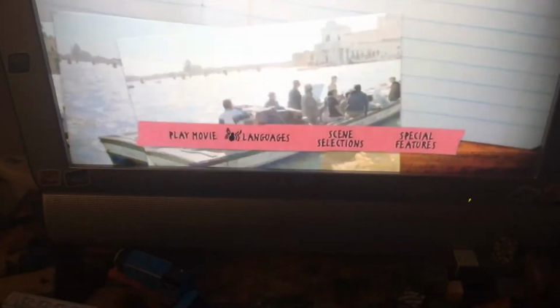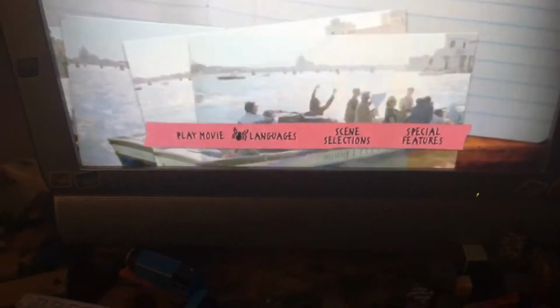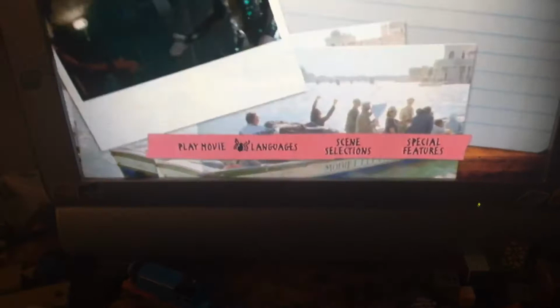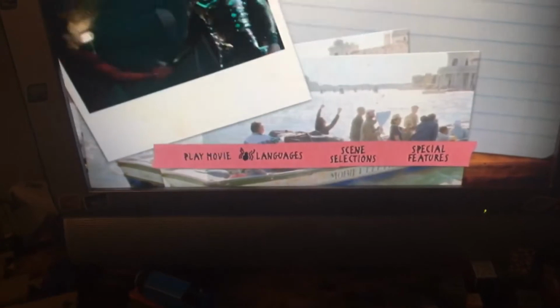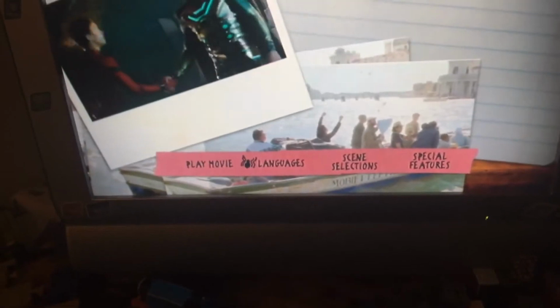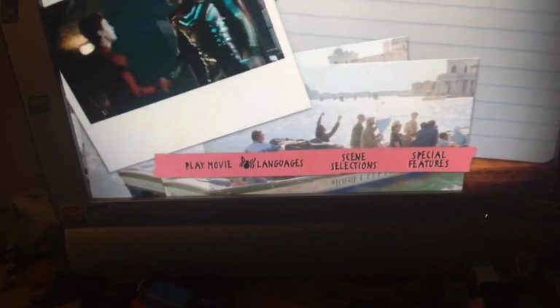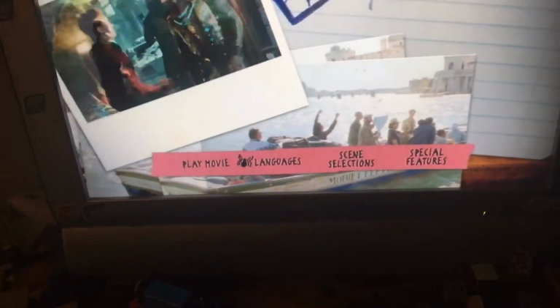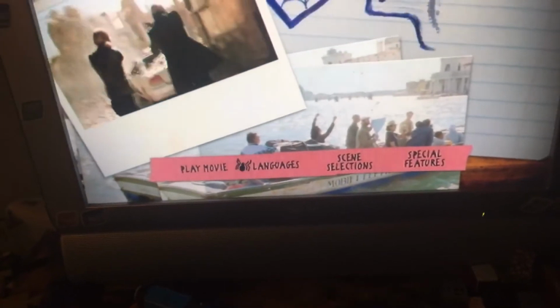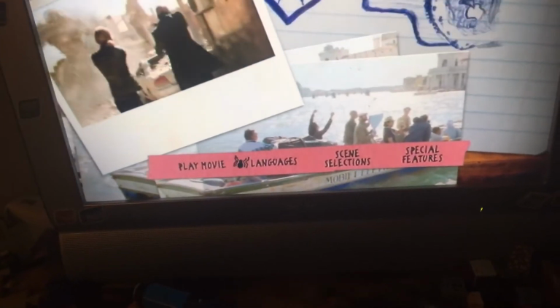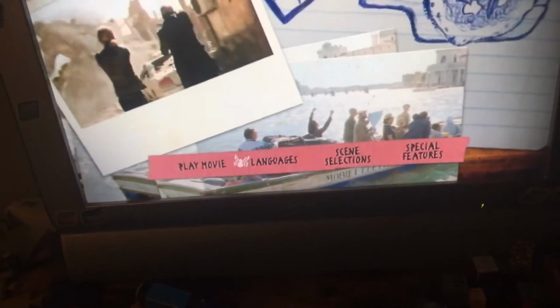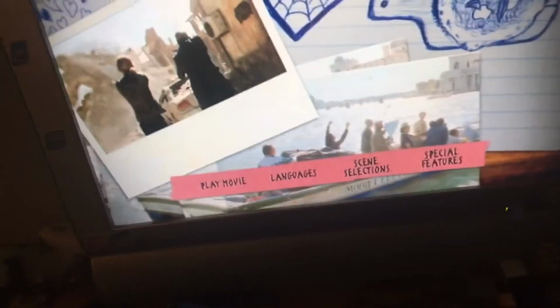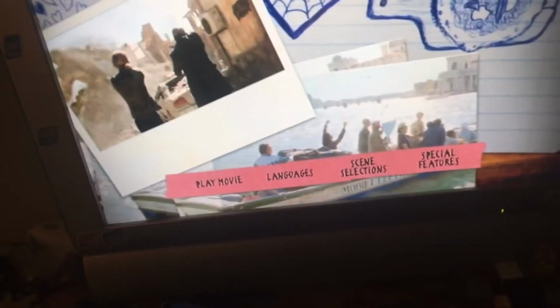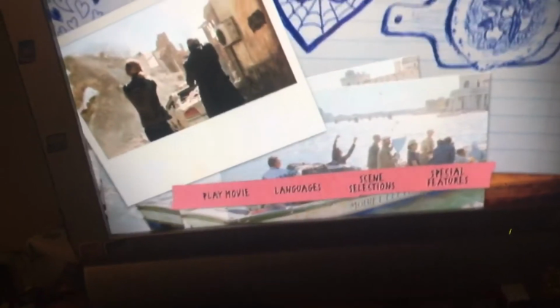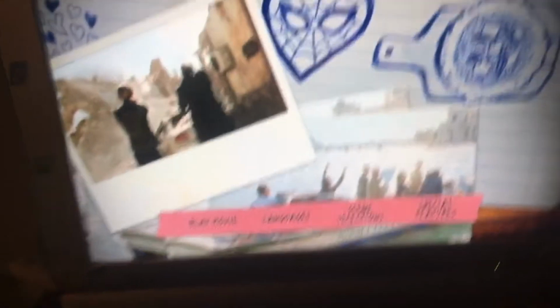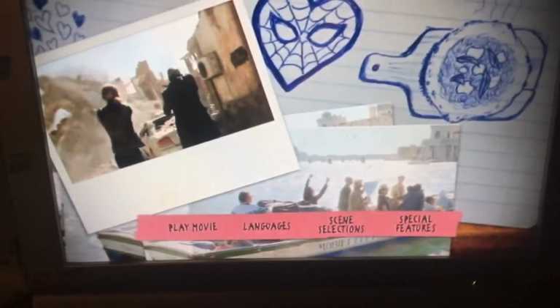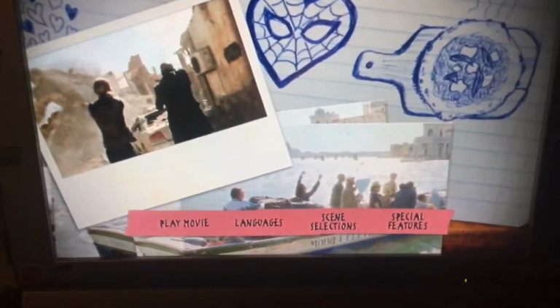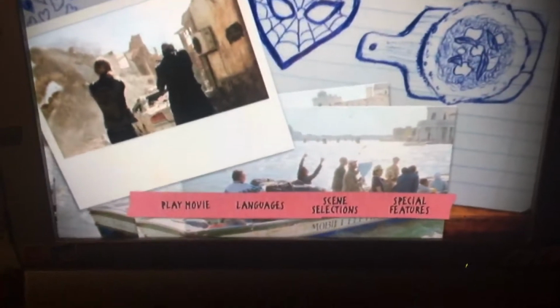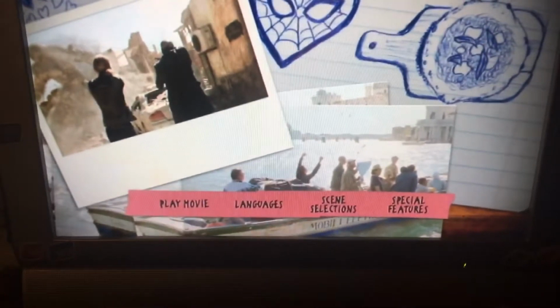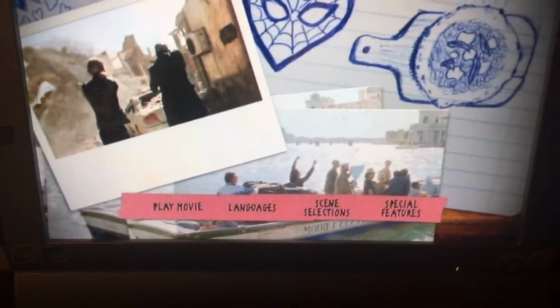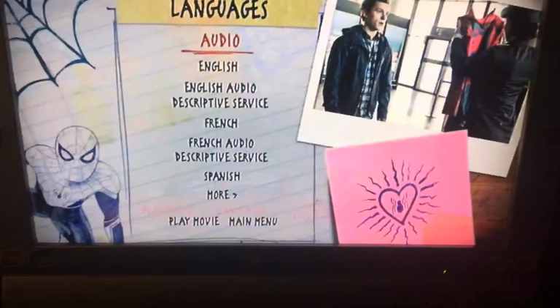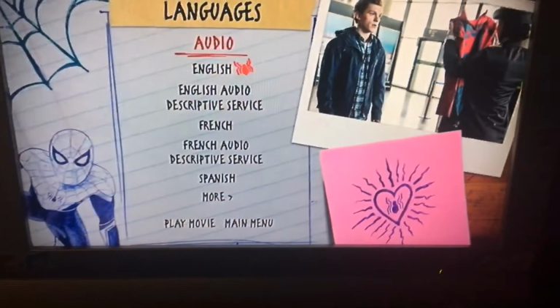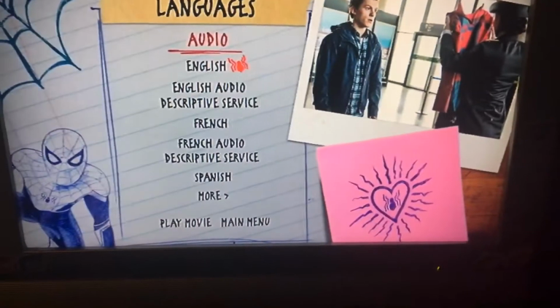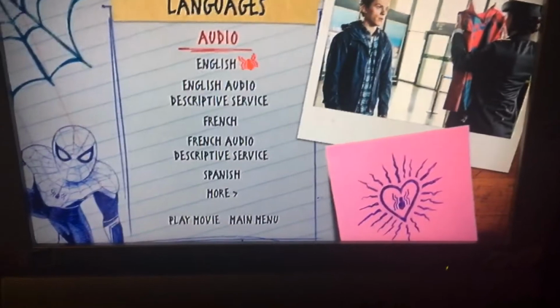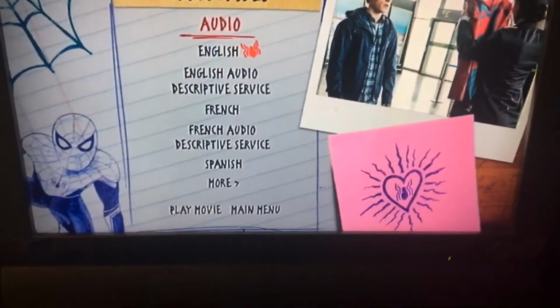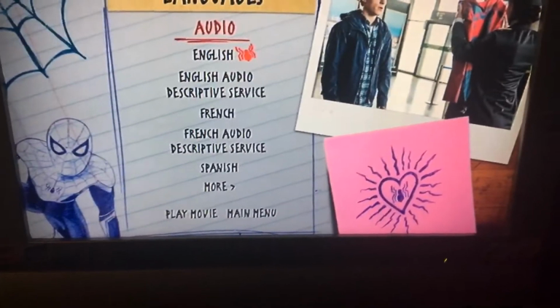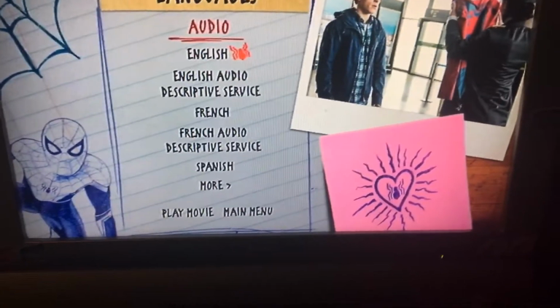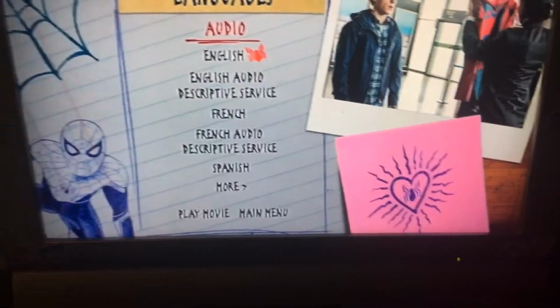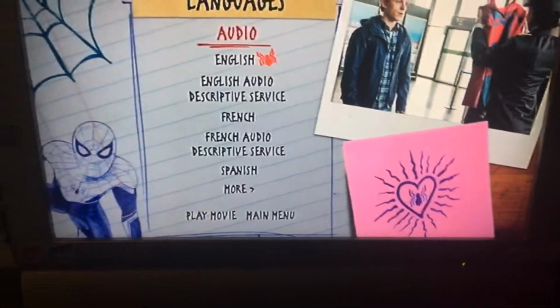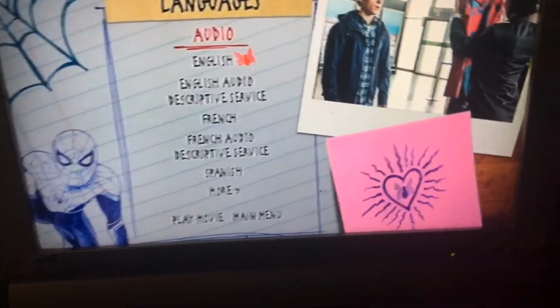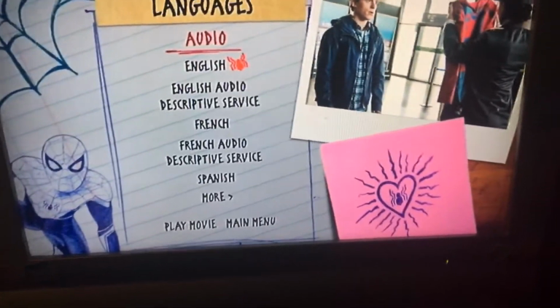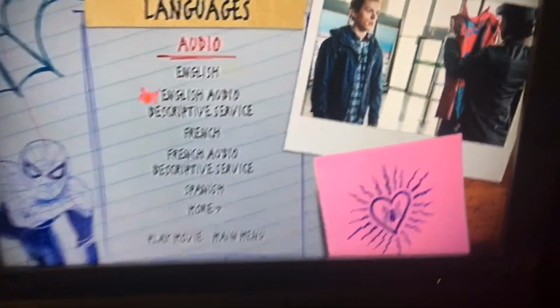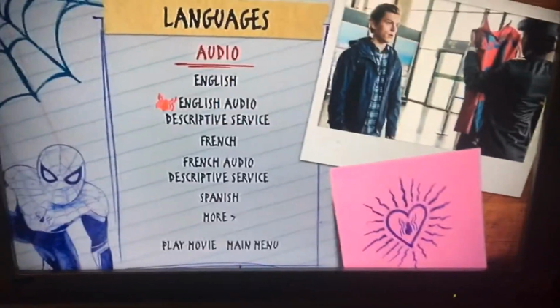Here's the main menu, and here's the language systems.